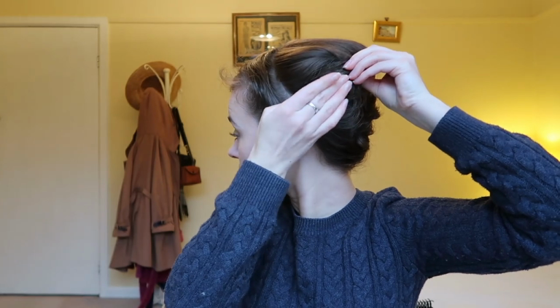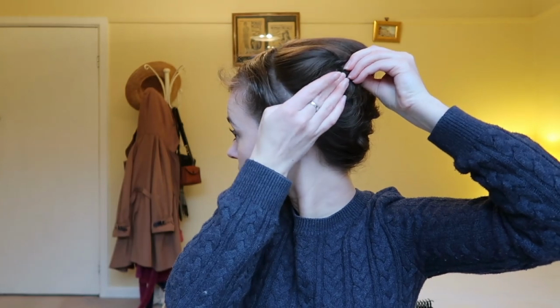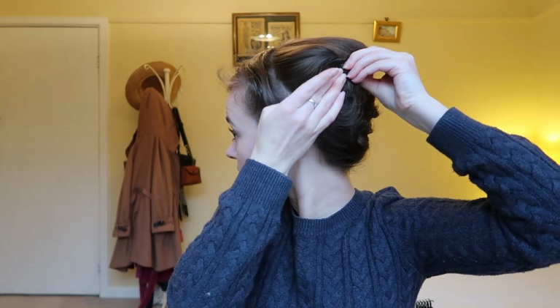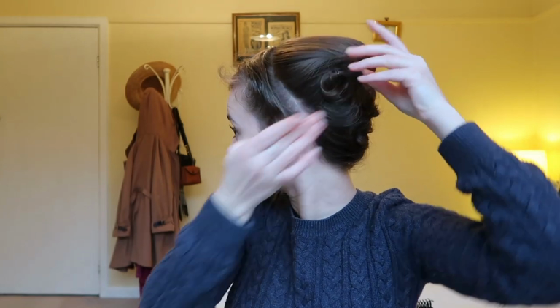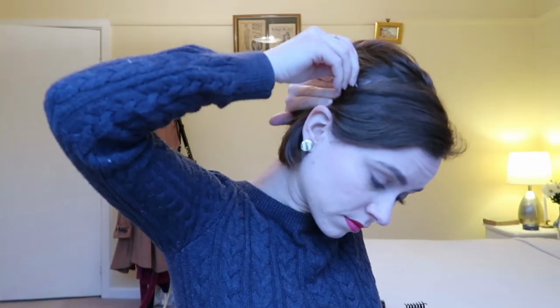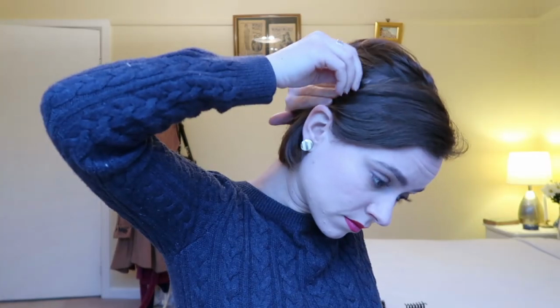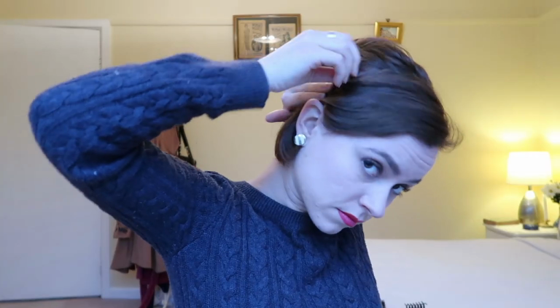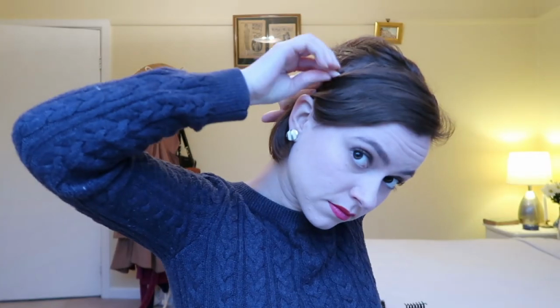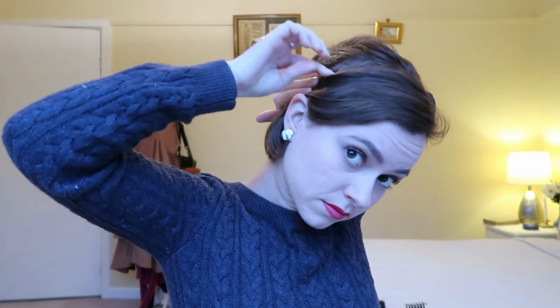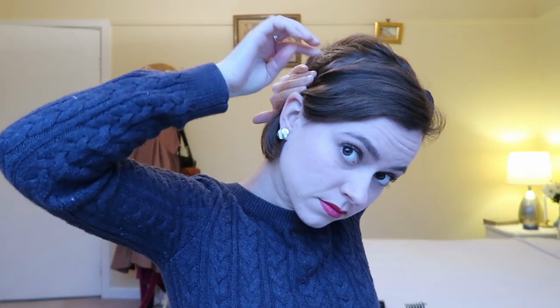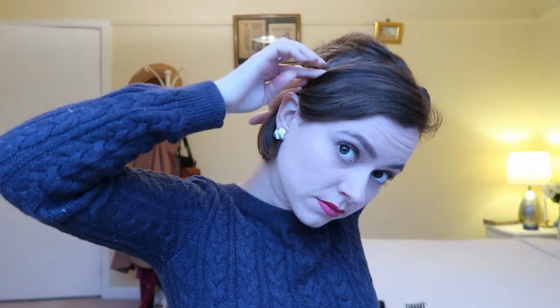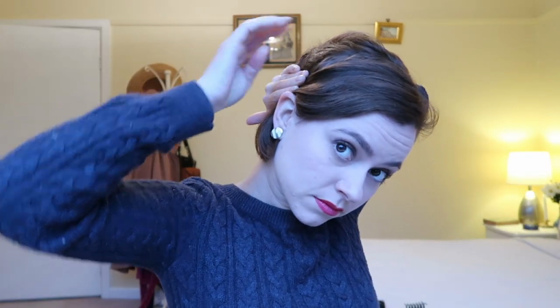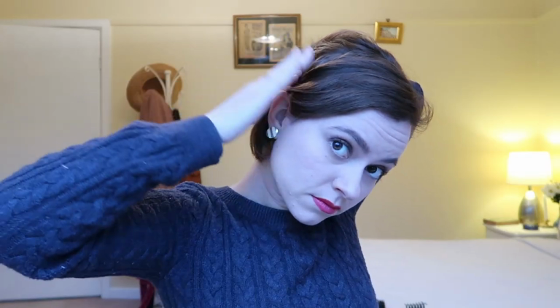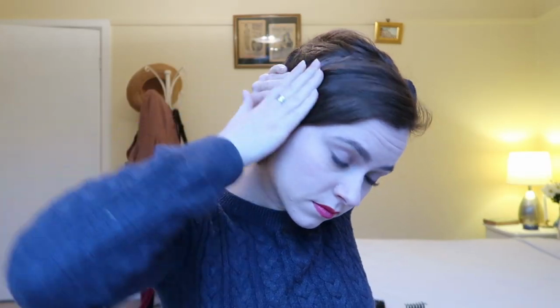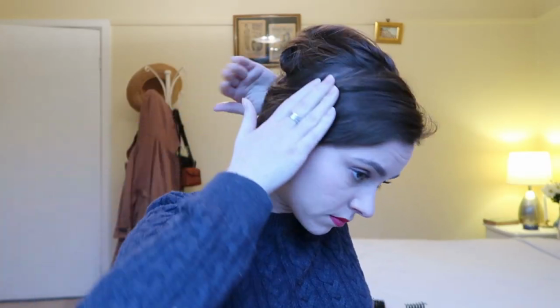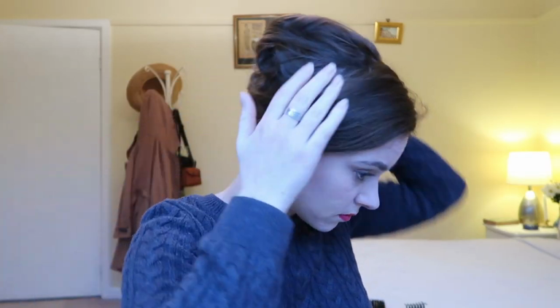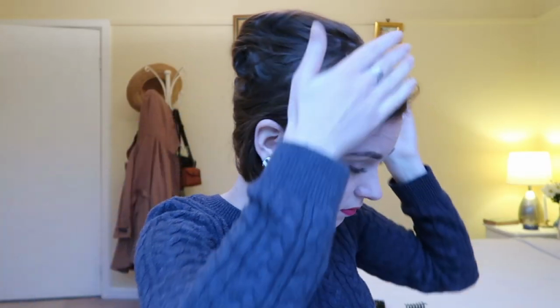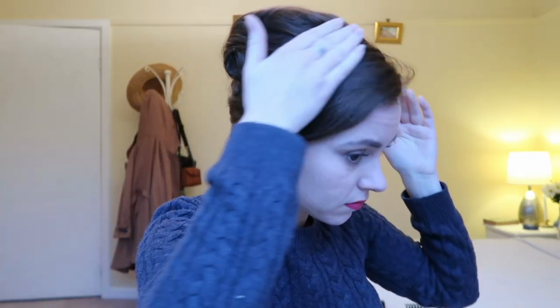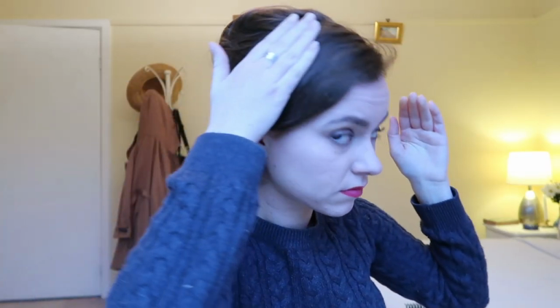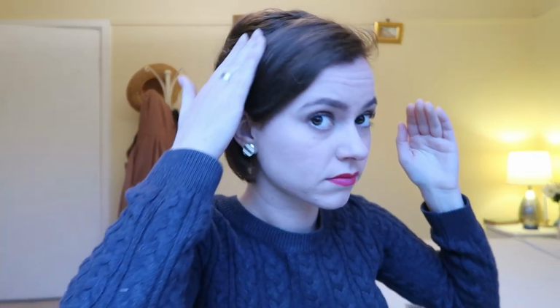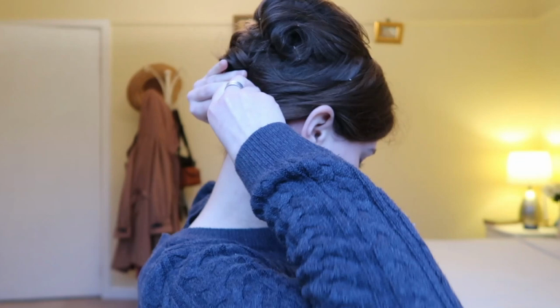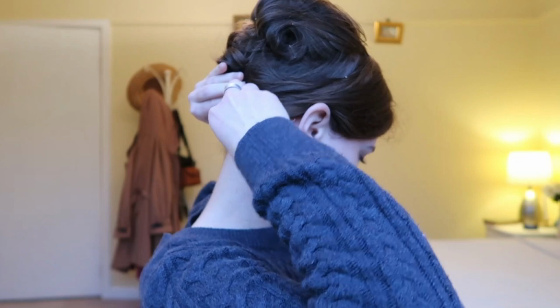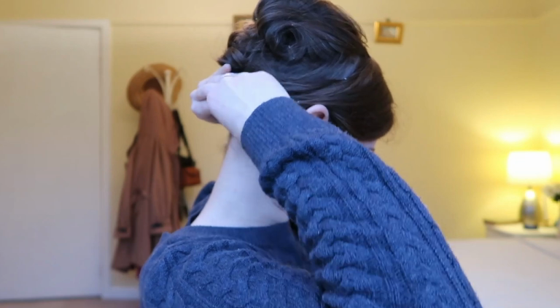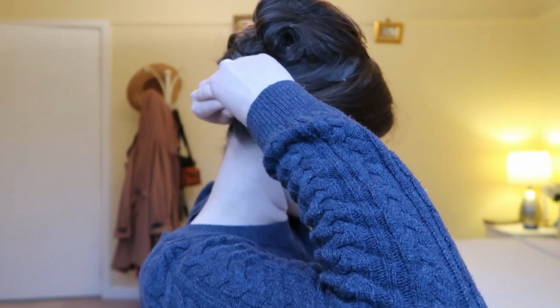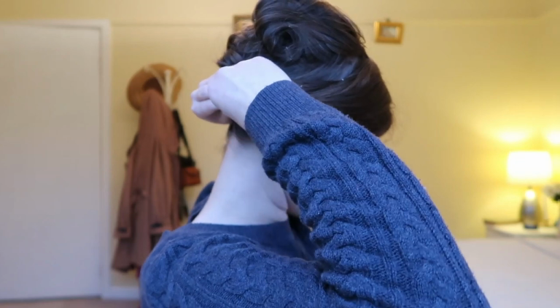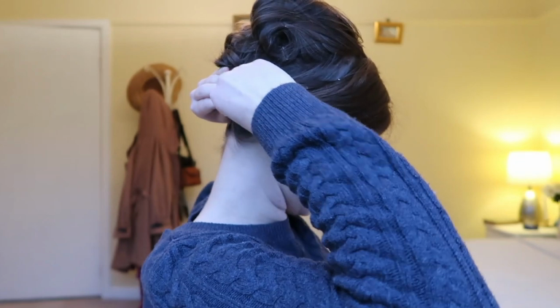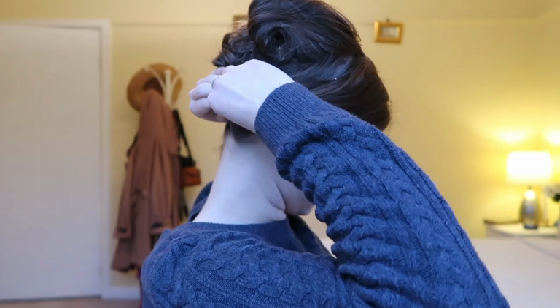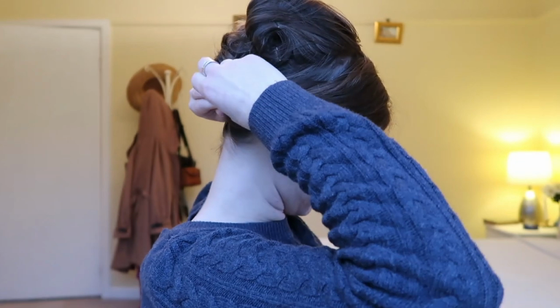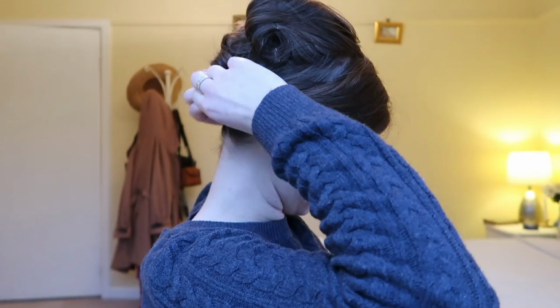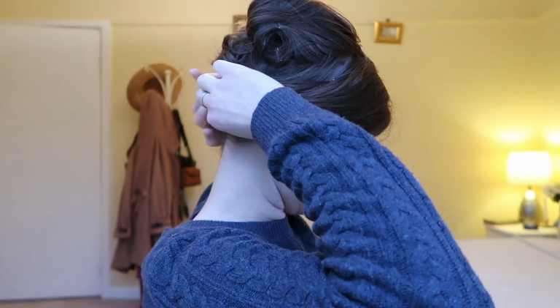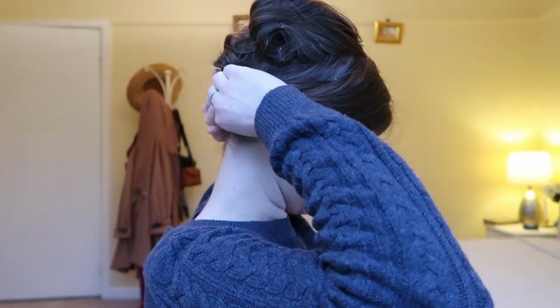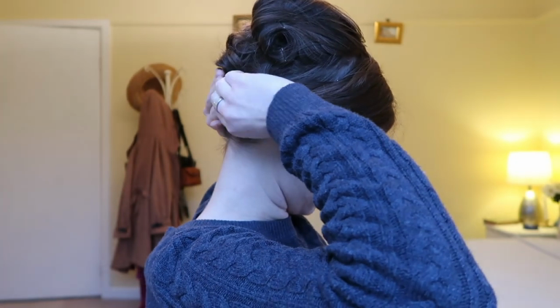To secure the fringe, we're going to slide in some bobby pins beneath the fringe. And now for the final reveal.